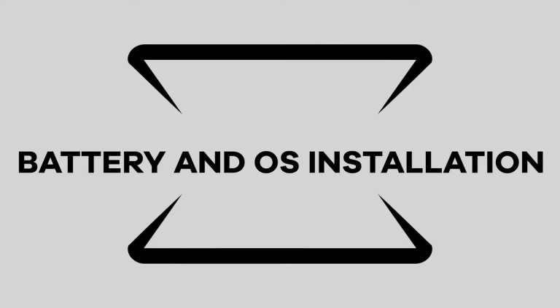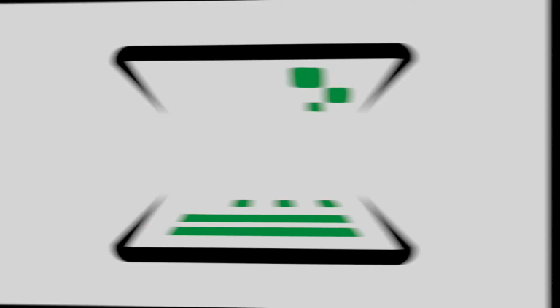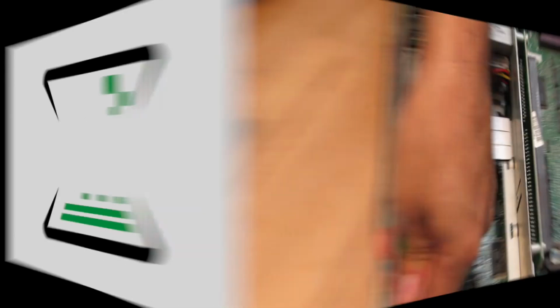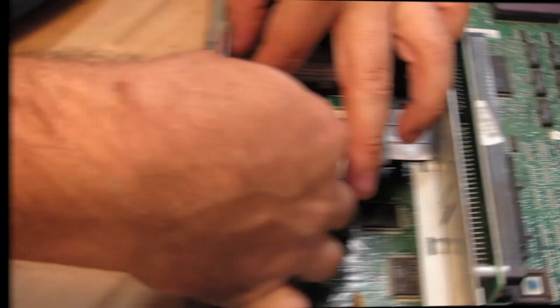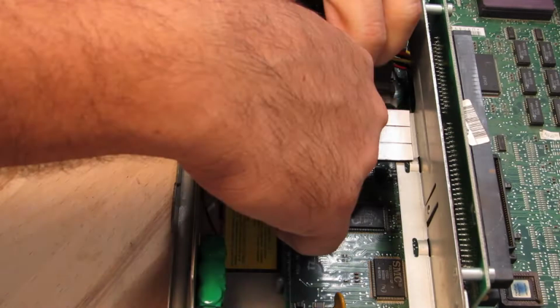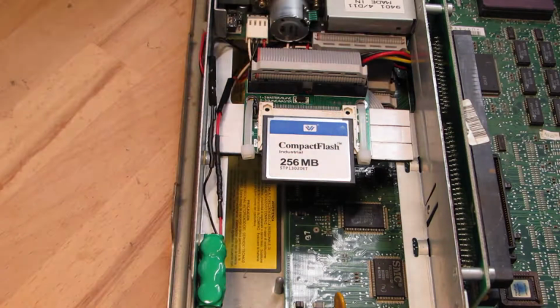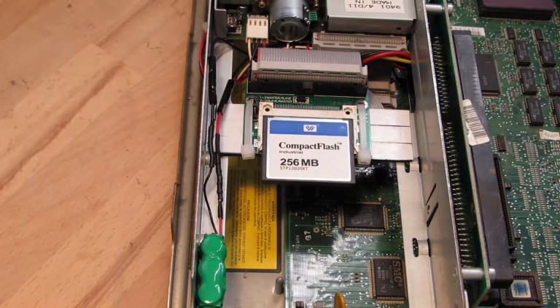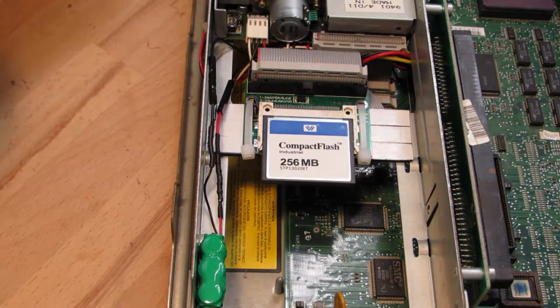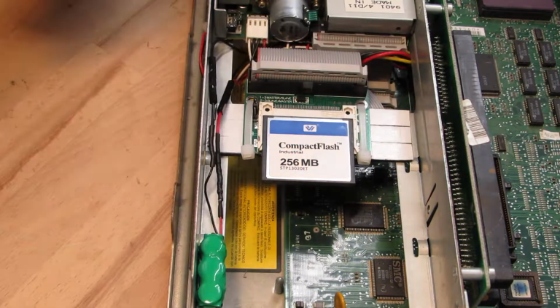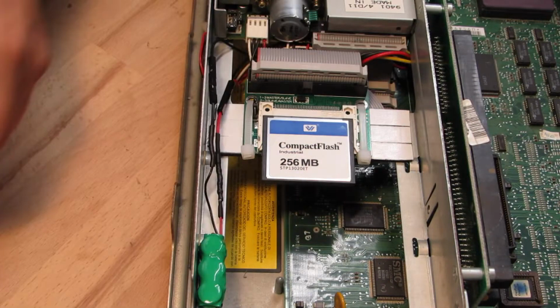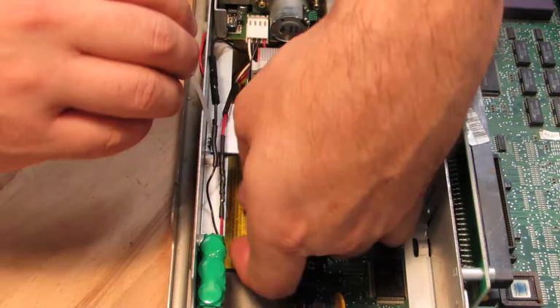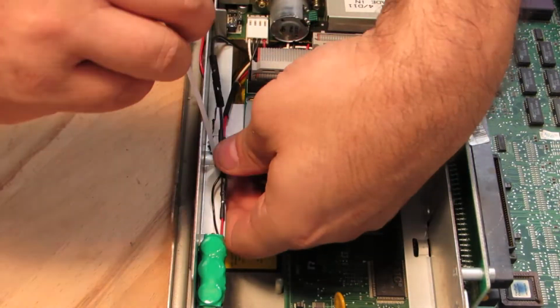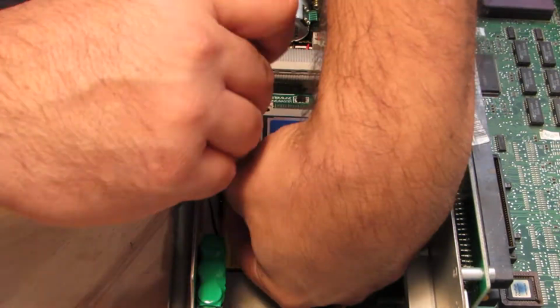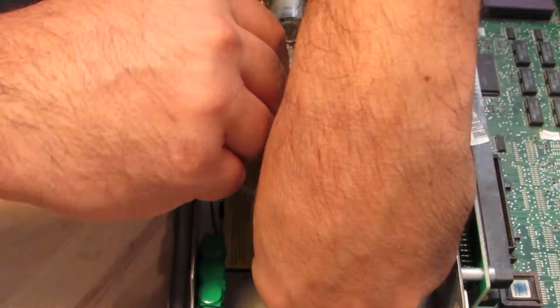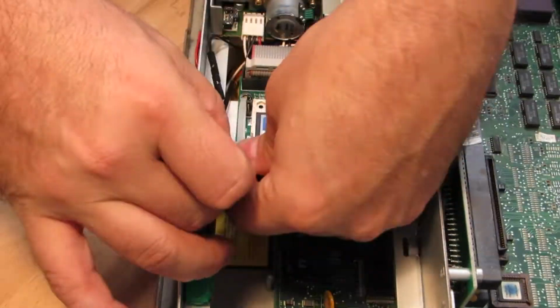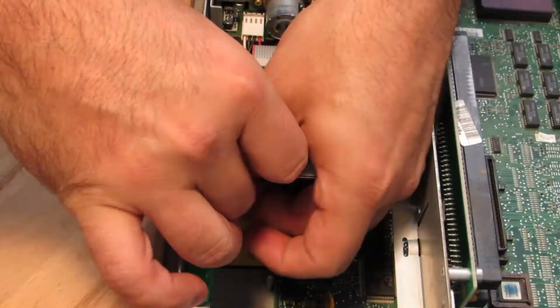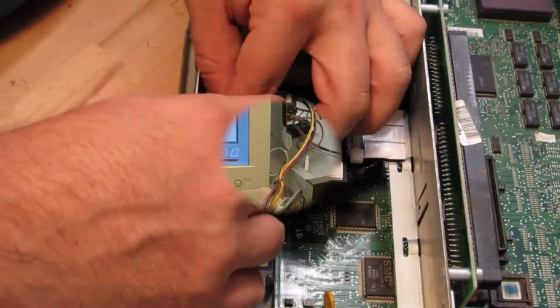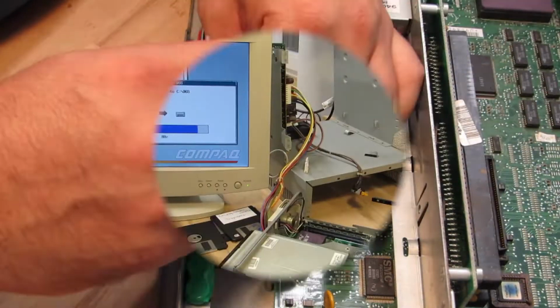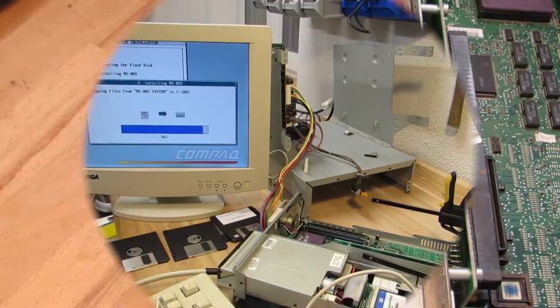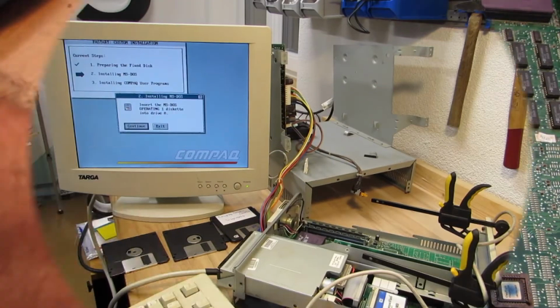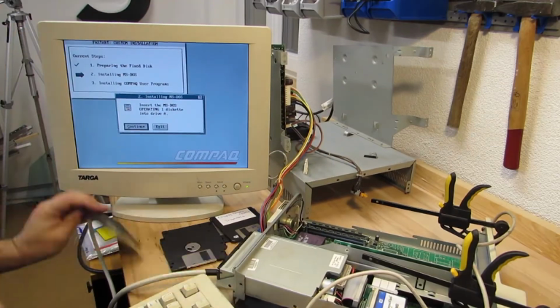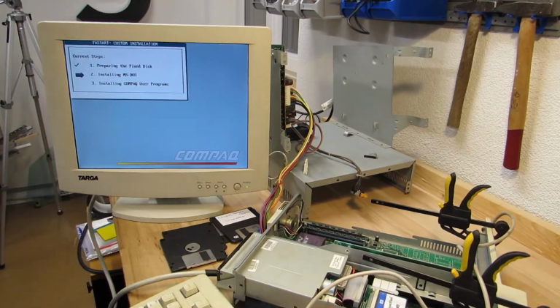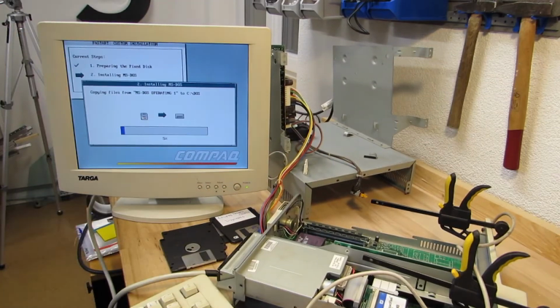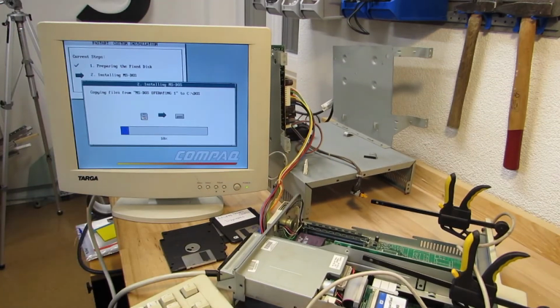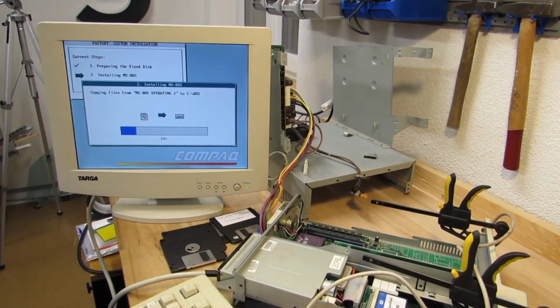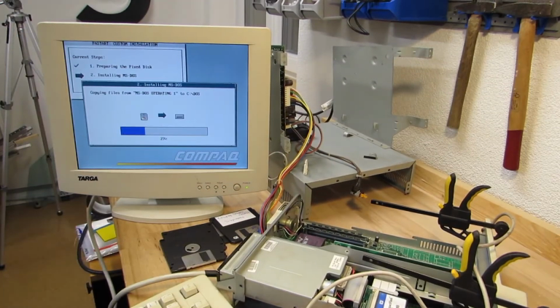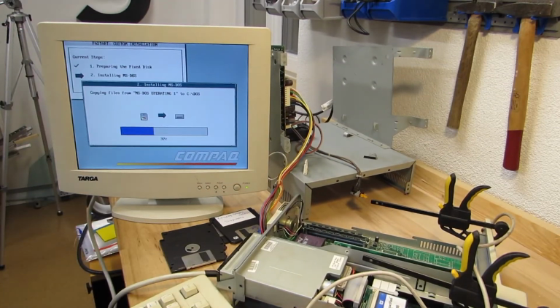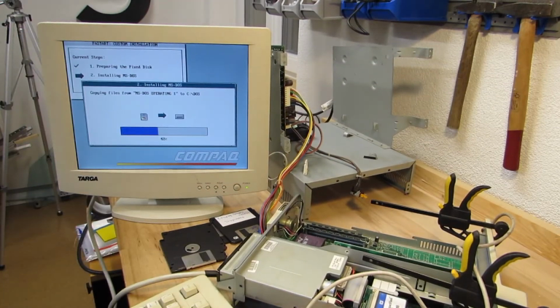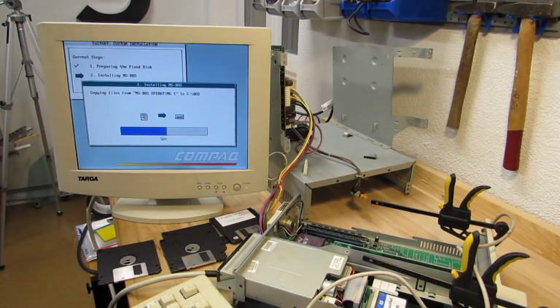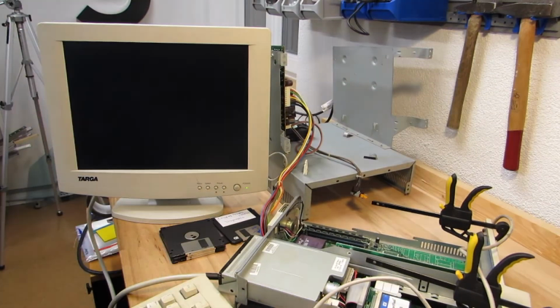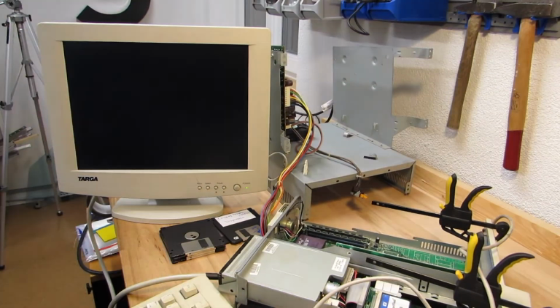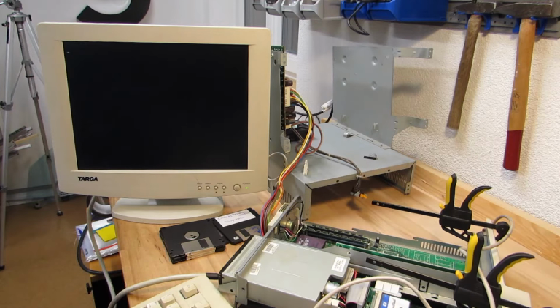So now I'm installing the new CMOS battery and start with installing an operating system.